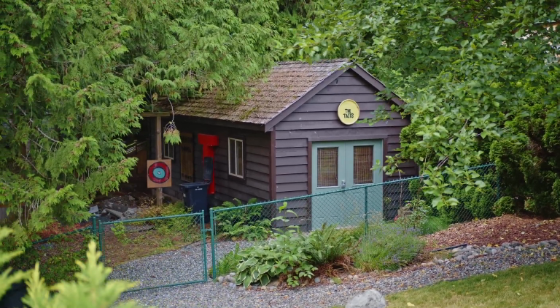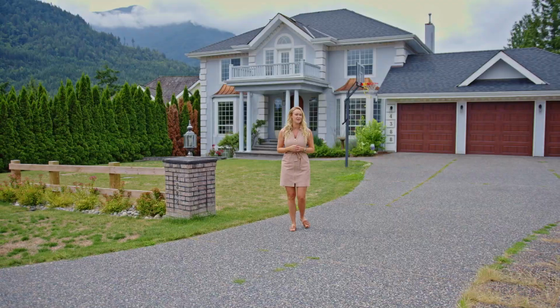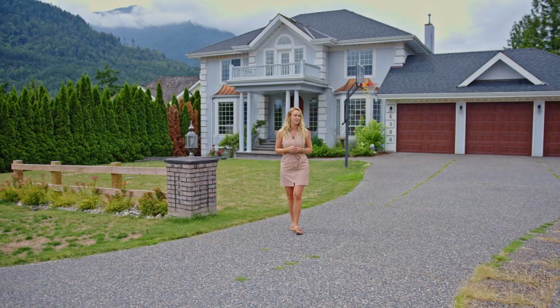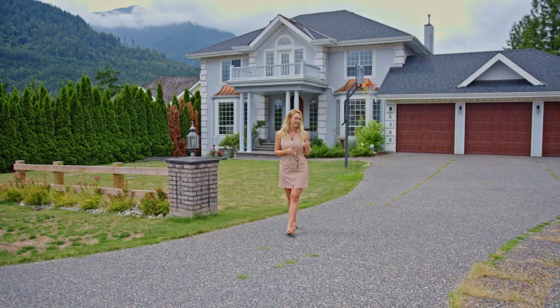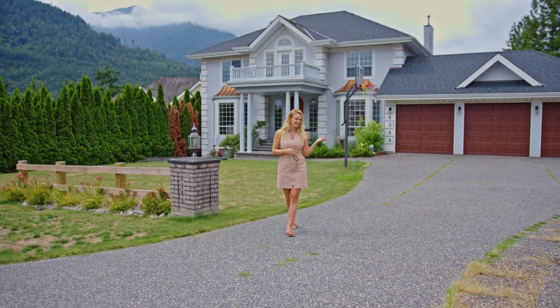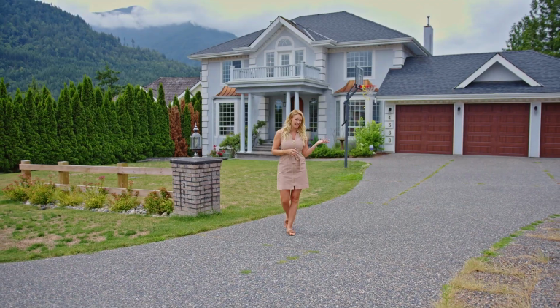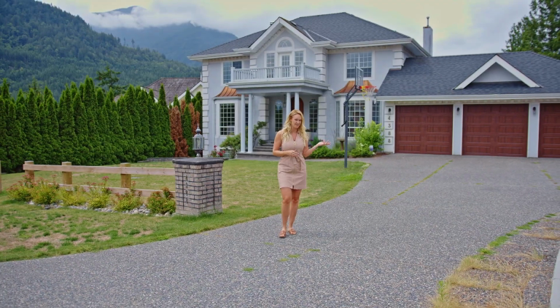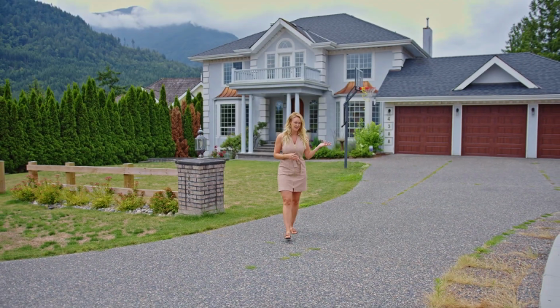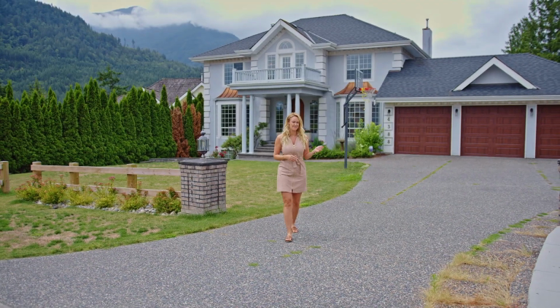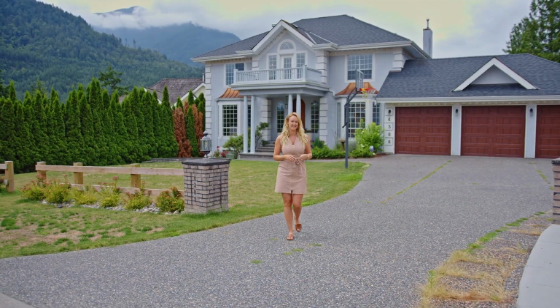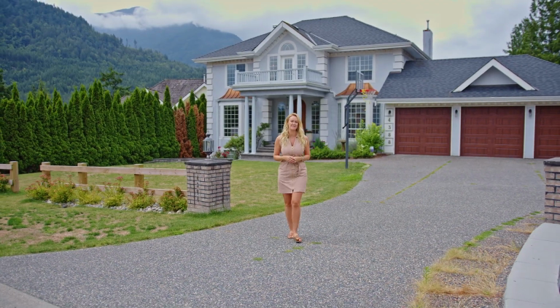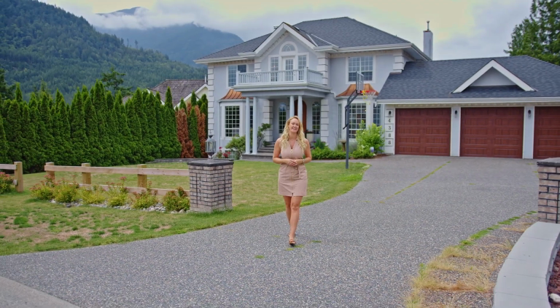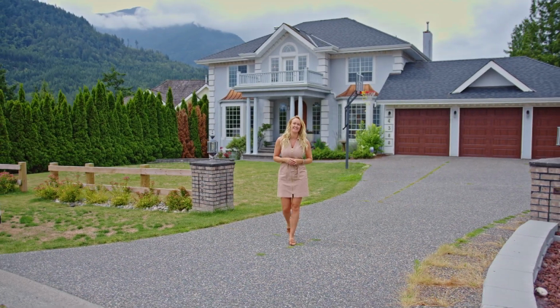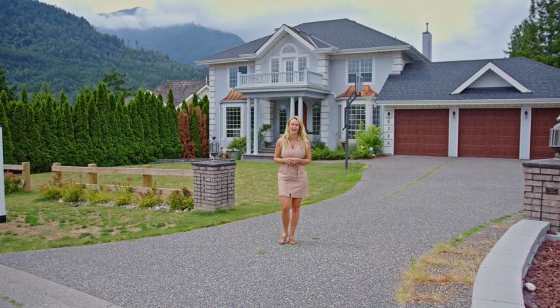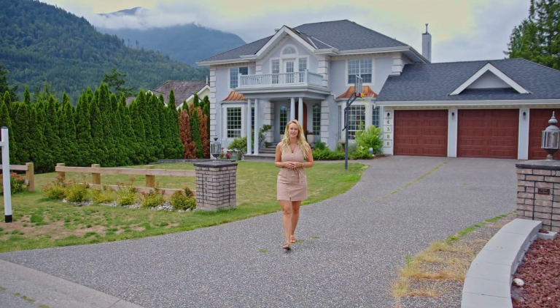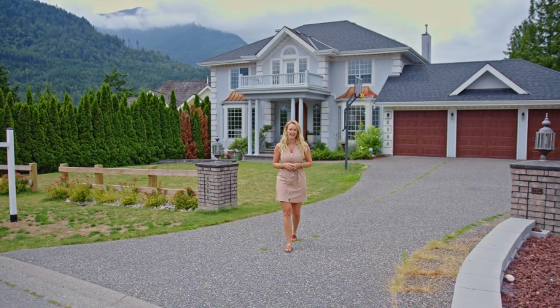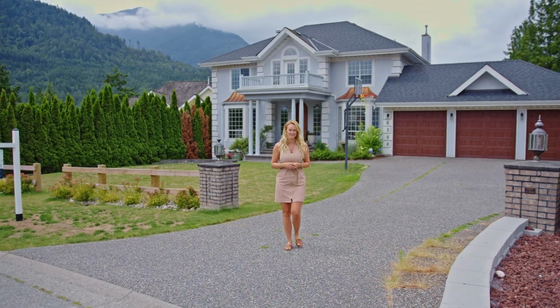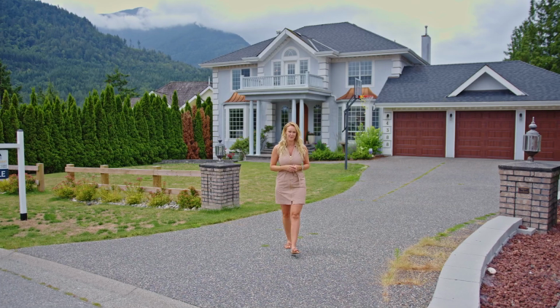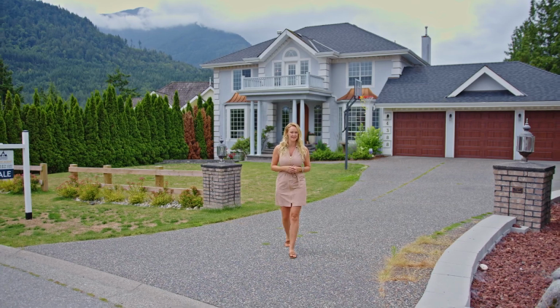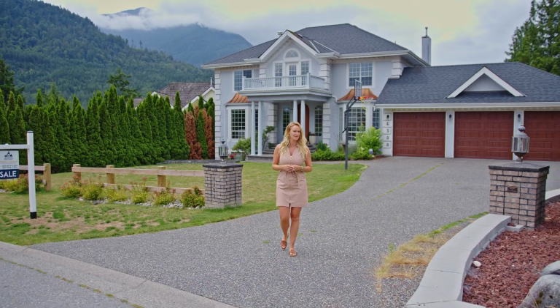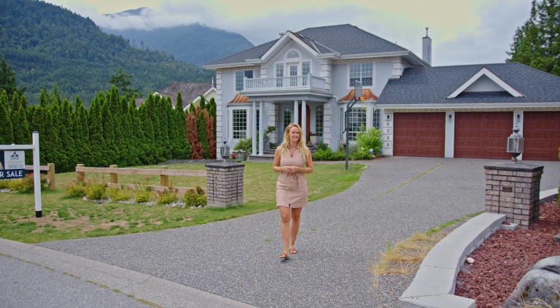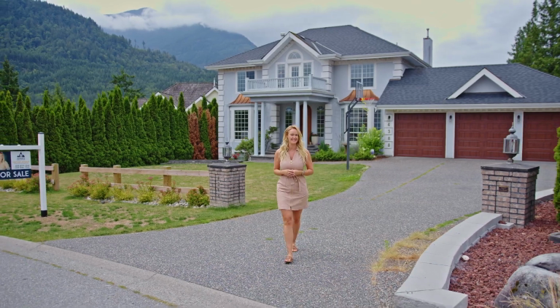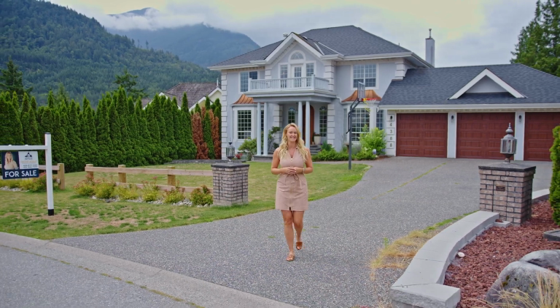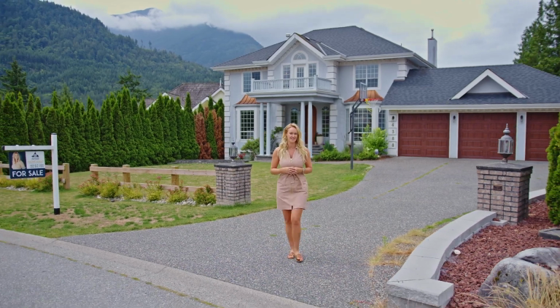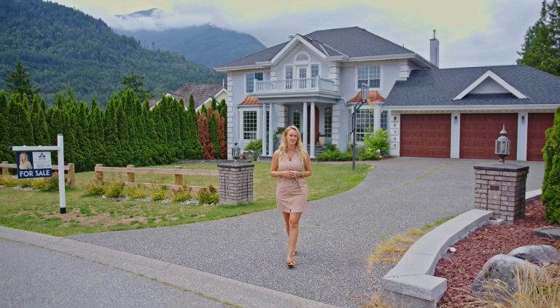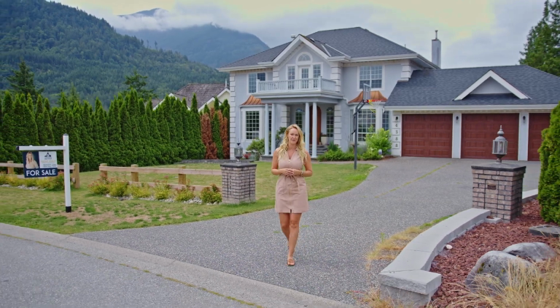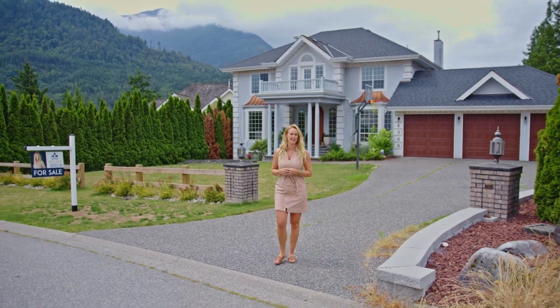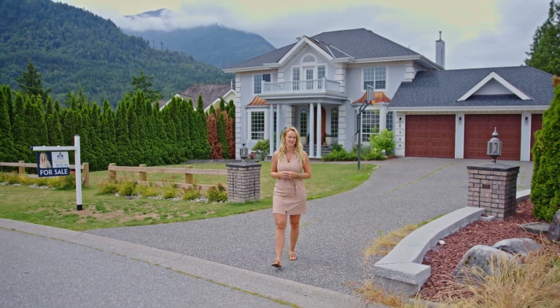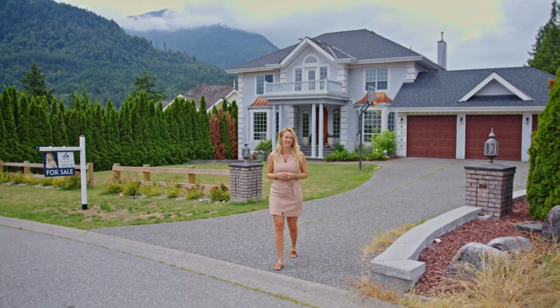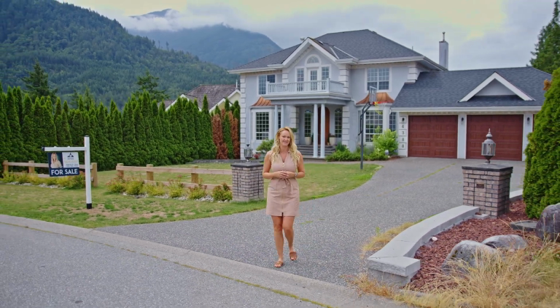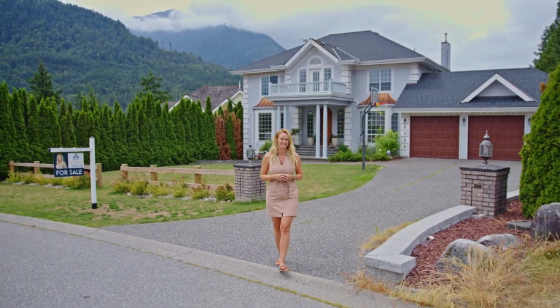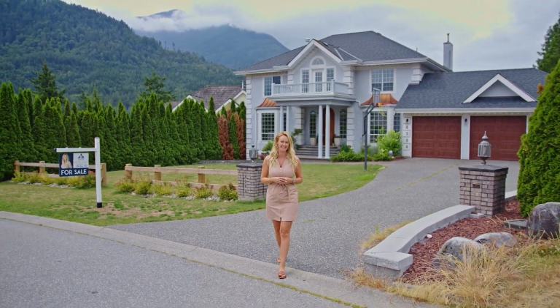So if you want to call this house your home then give me a call. I'm Naomi Adams with Adams Real Estate at Century 21 Creekside Realty.